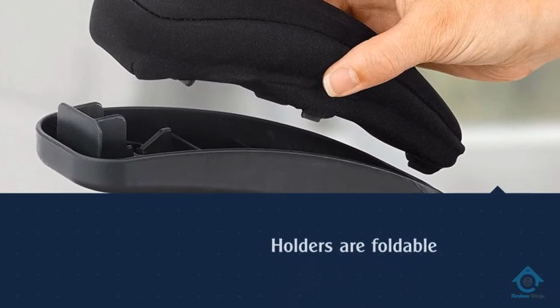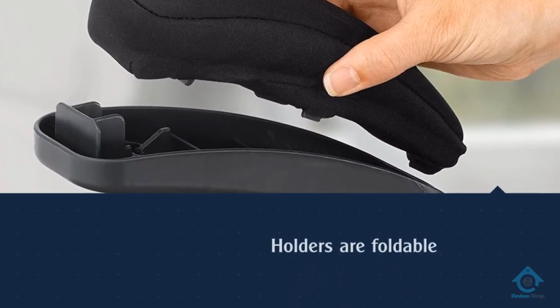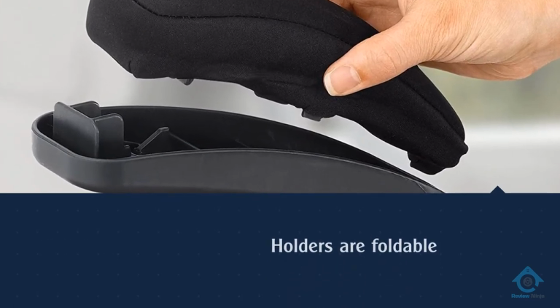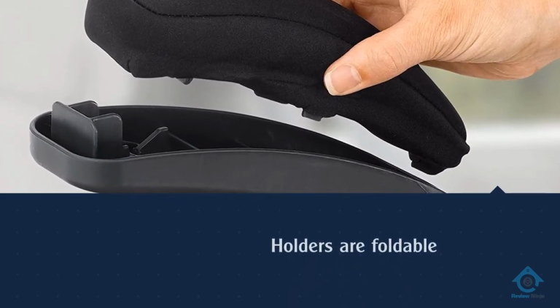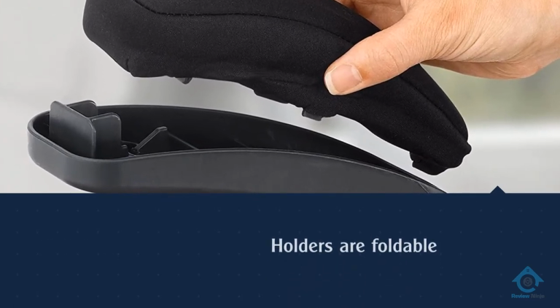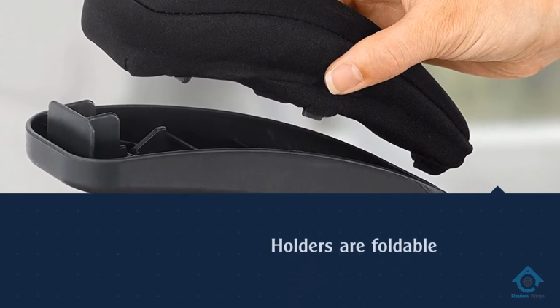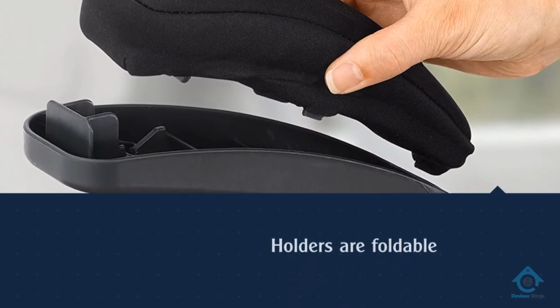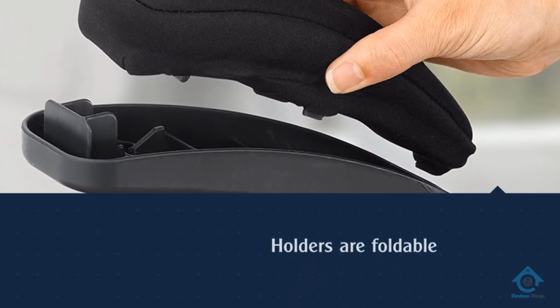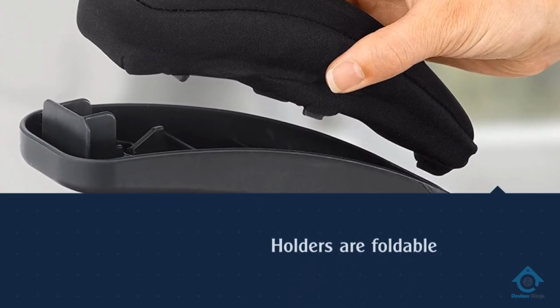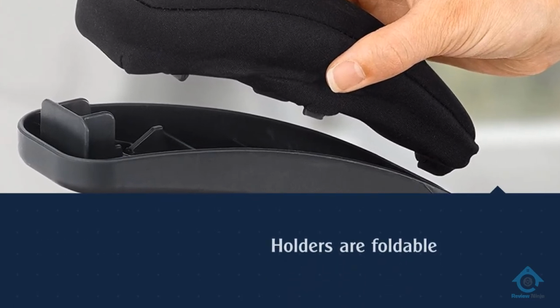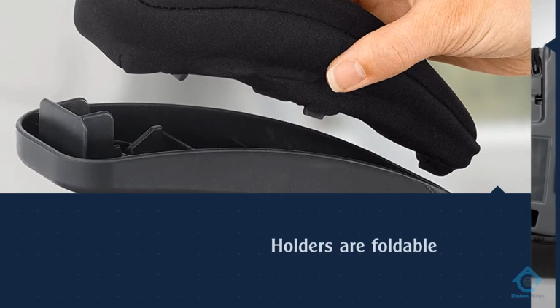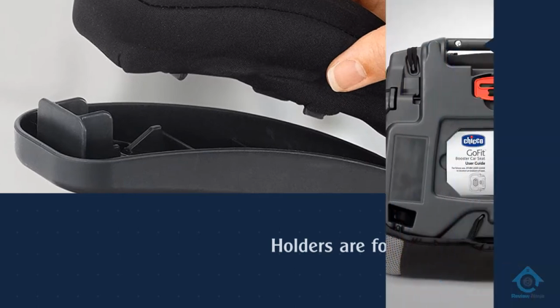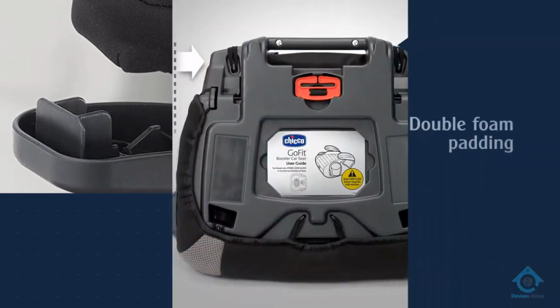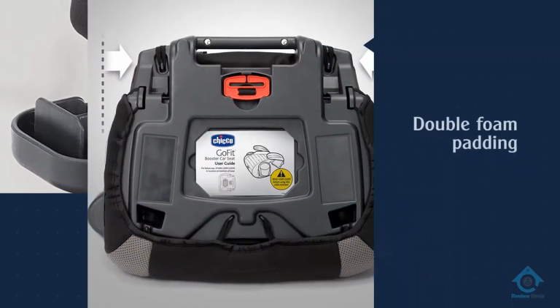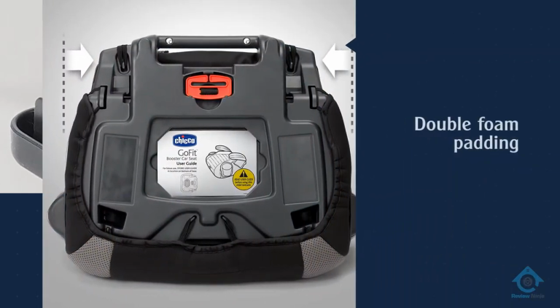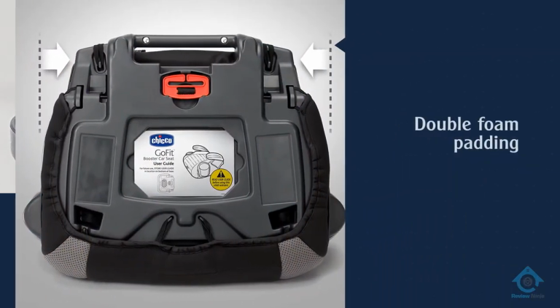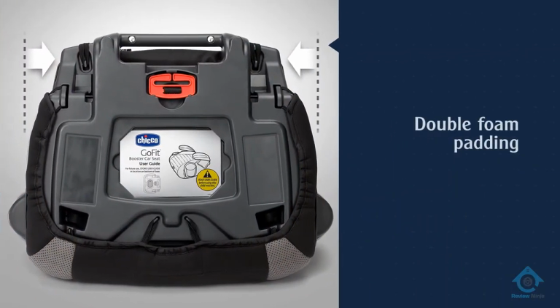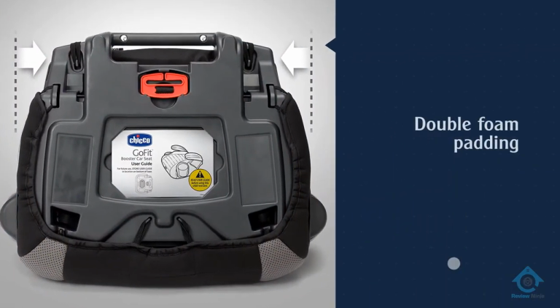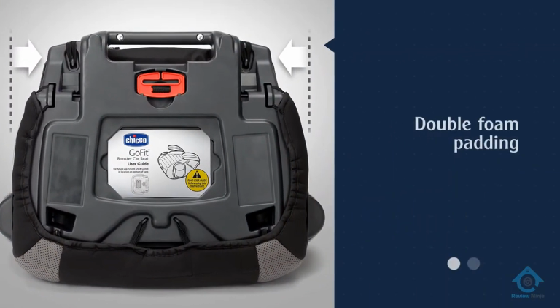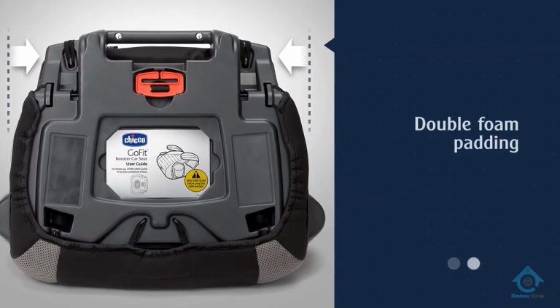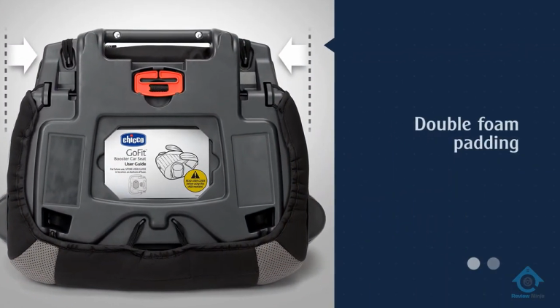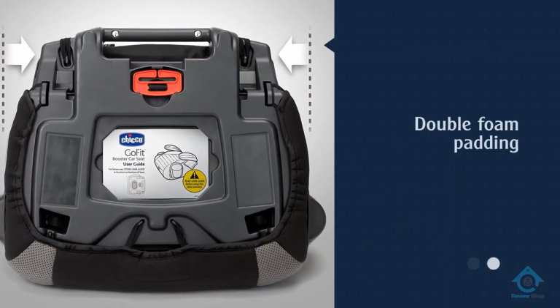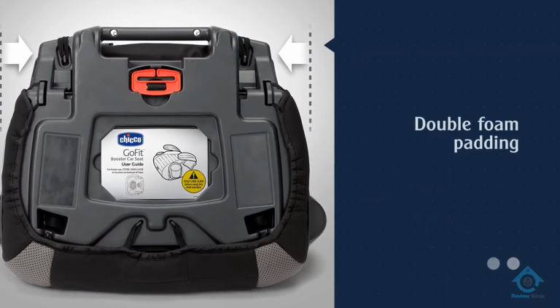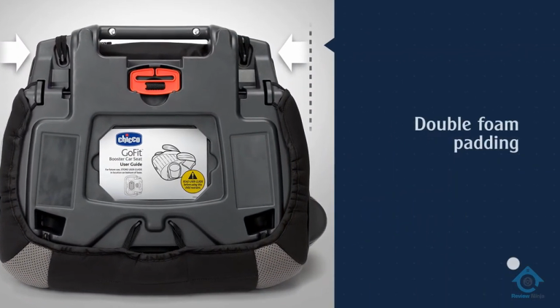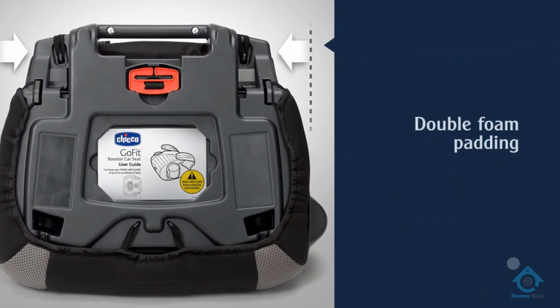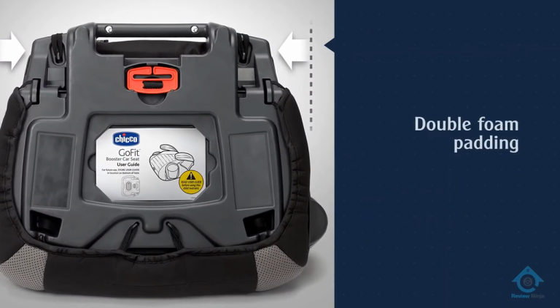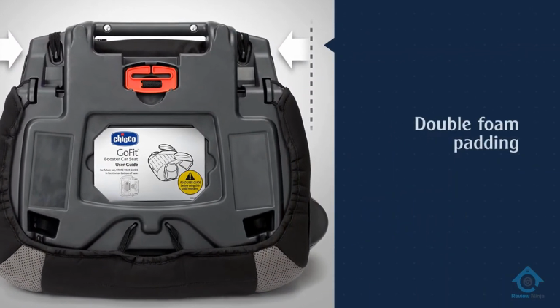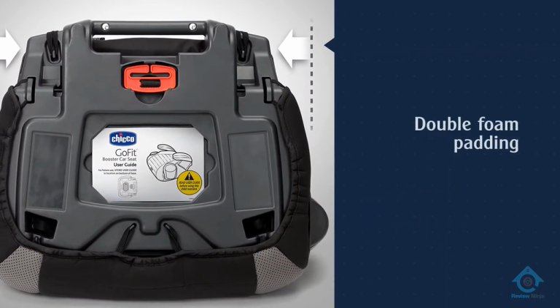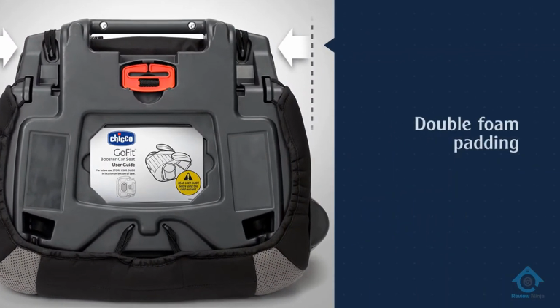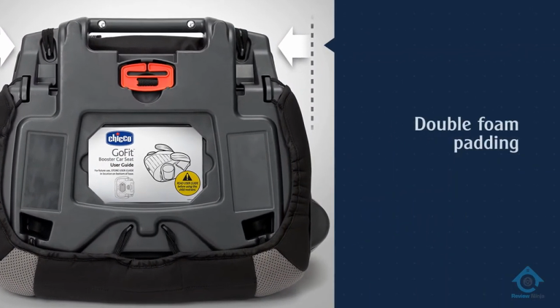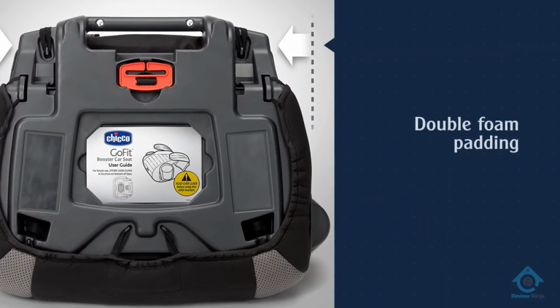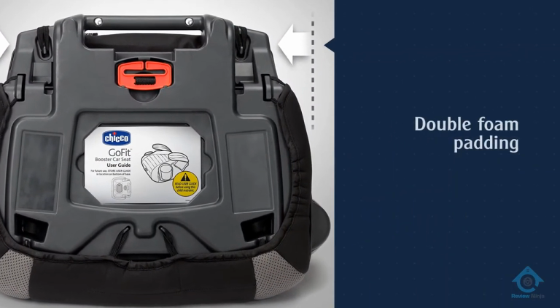The cup holders are foldable and machine washable. You can notice that the Chicco booster is not exactly a perfect option for three seats across.